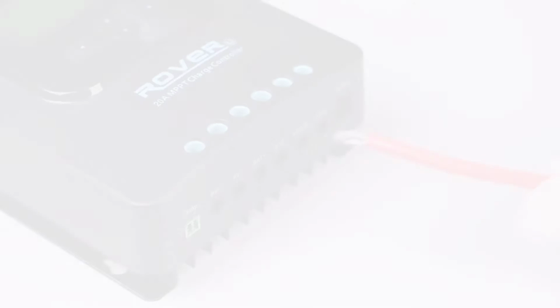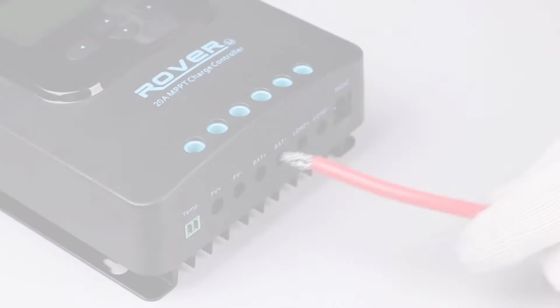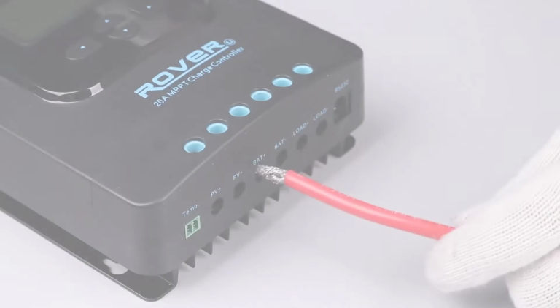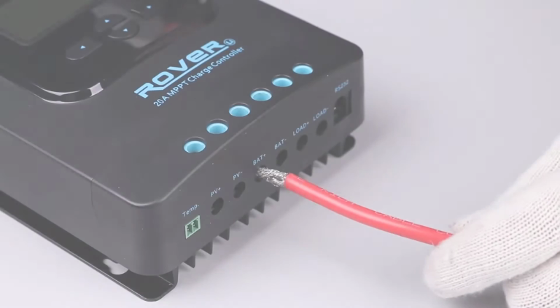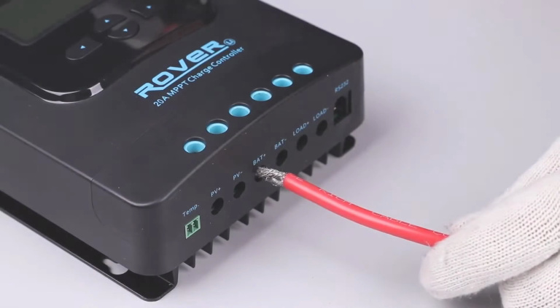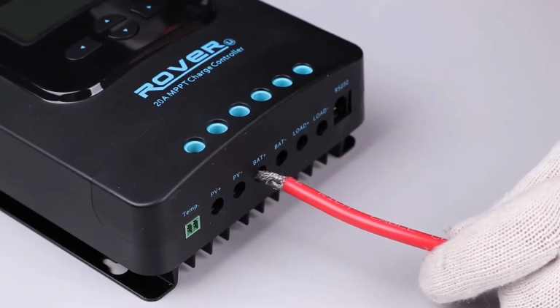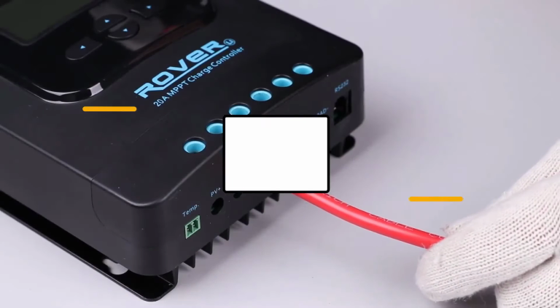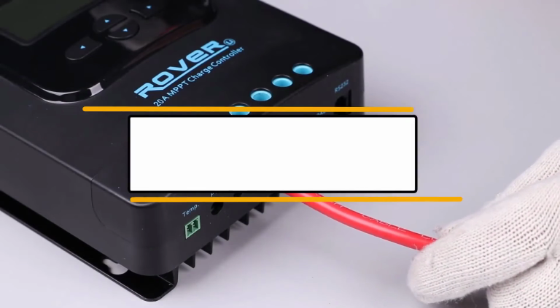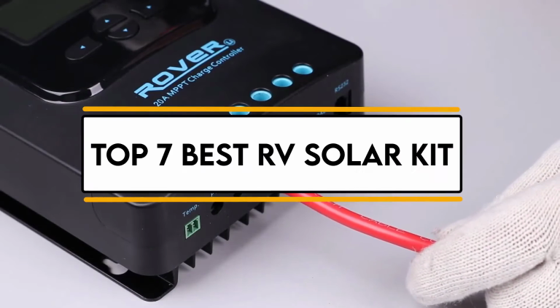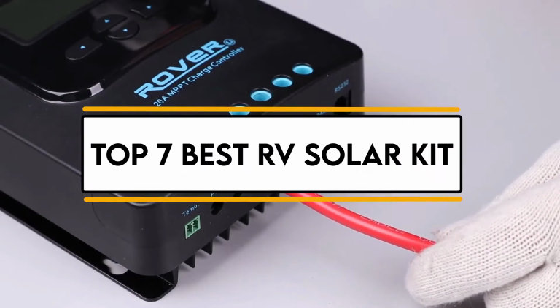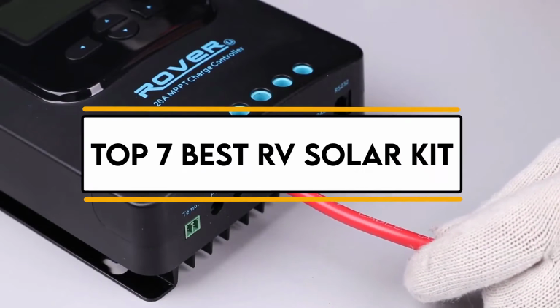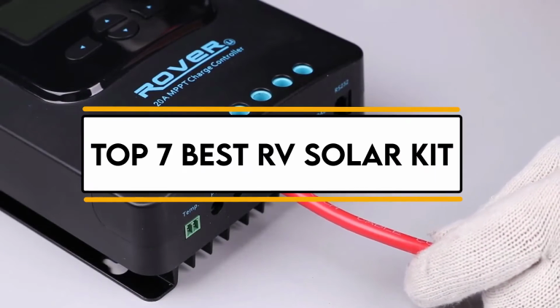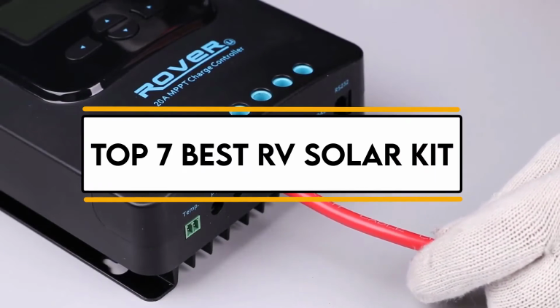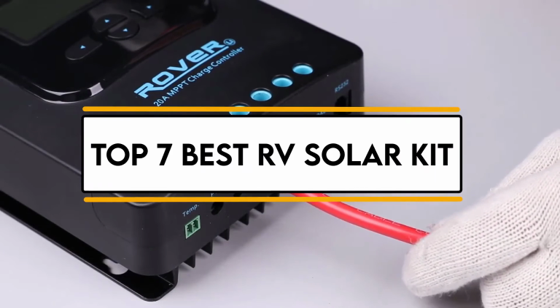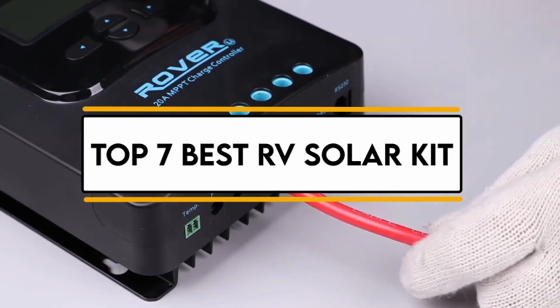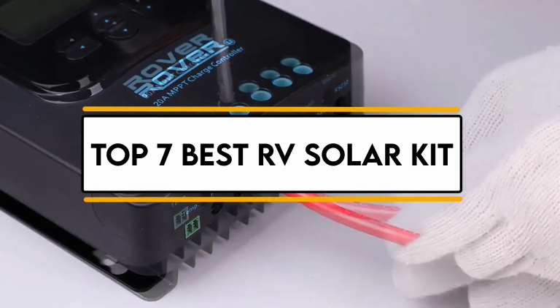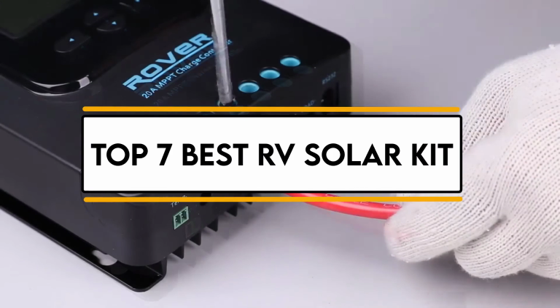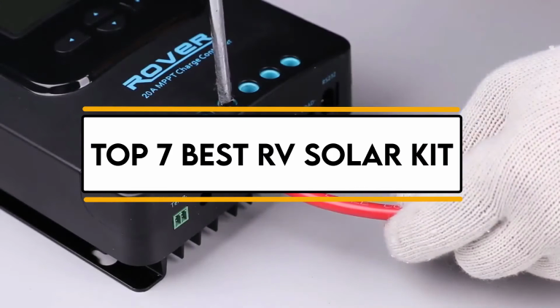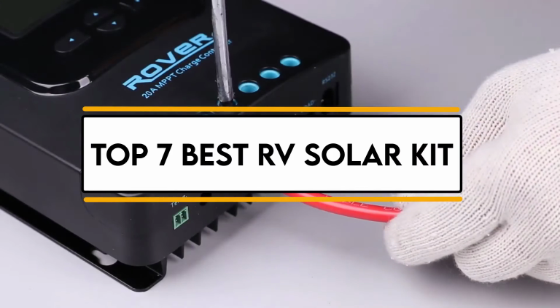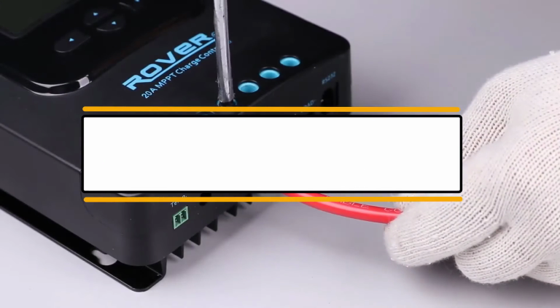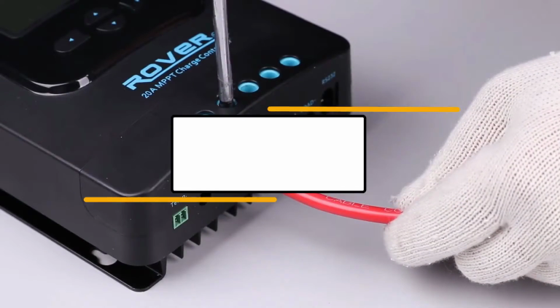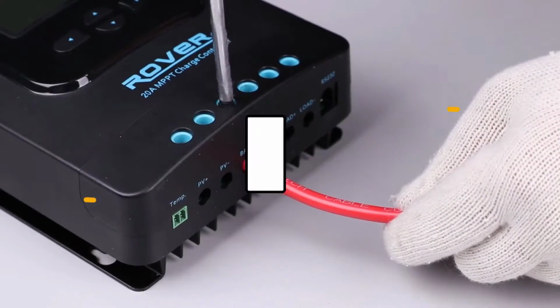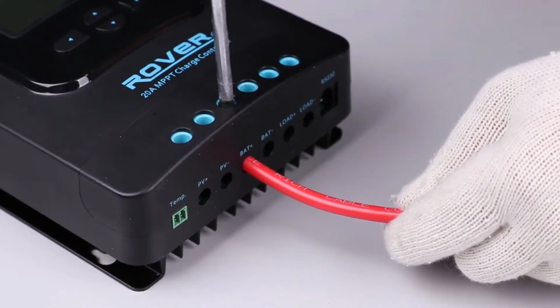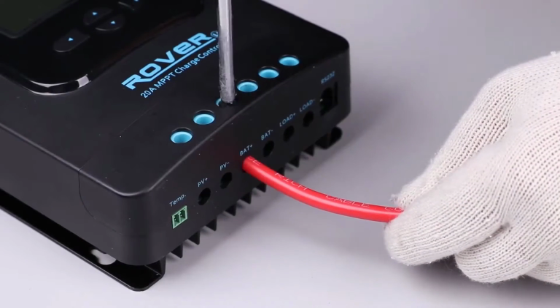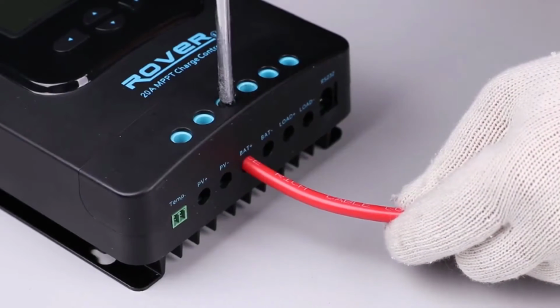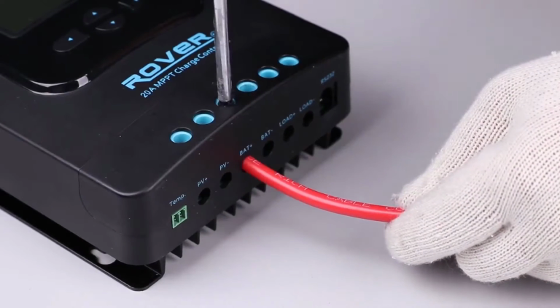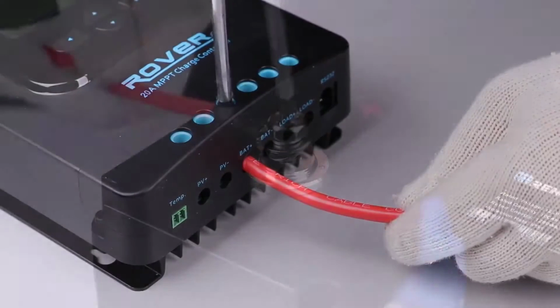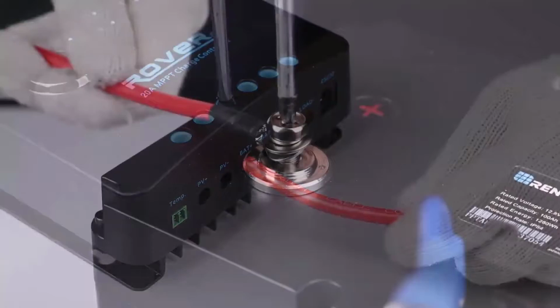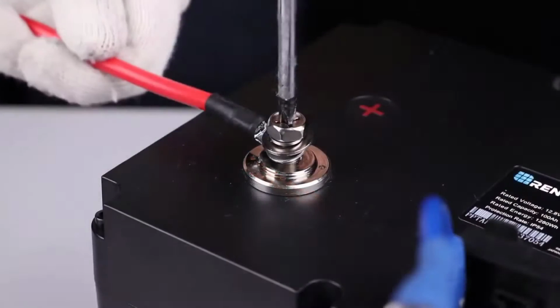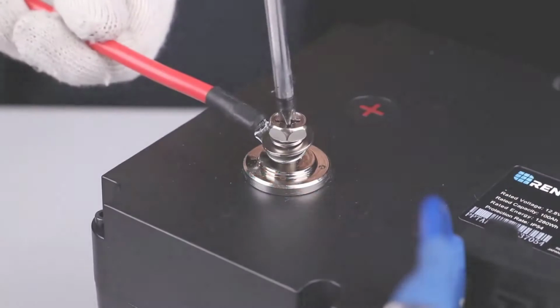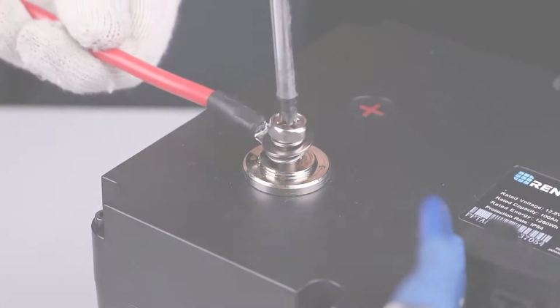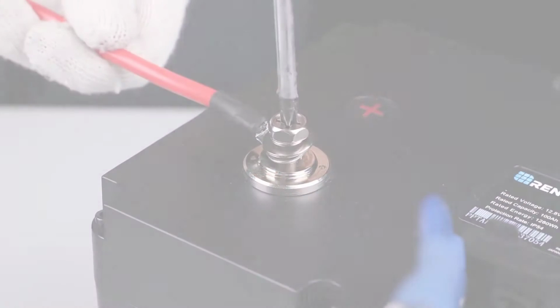In this video, we will discuss the top 7 best RV solar kits. So let's get started.